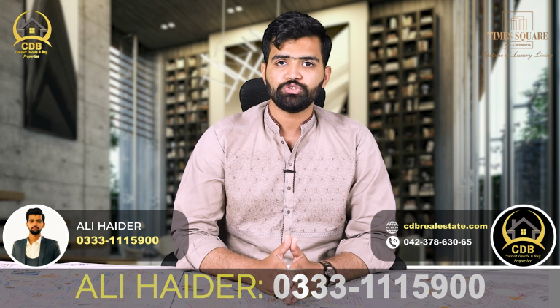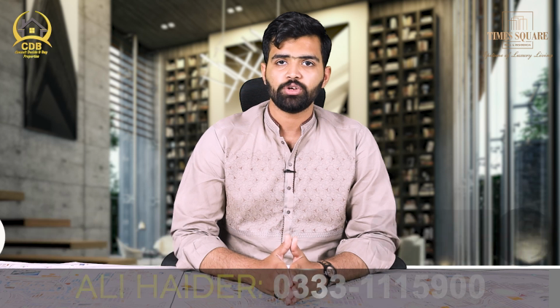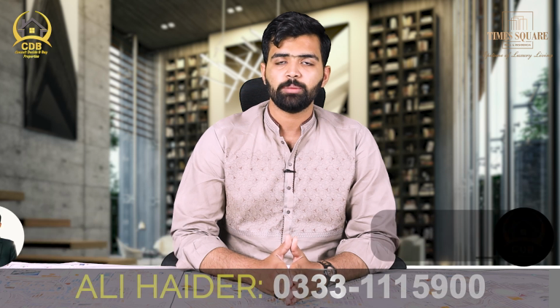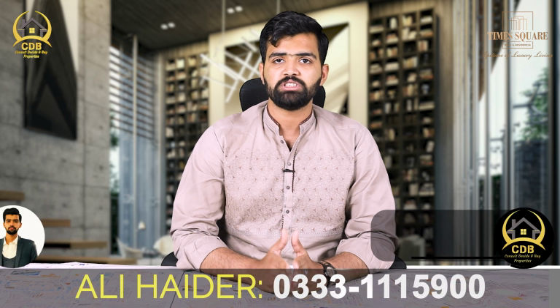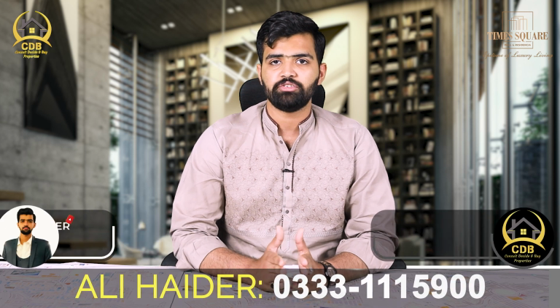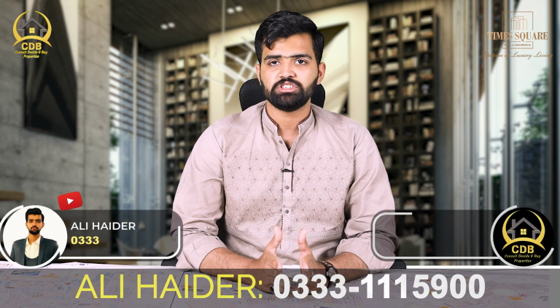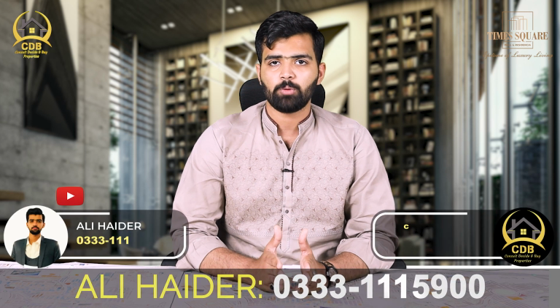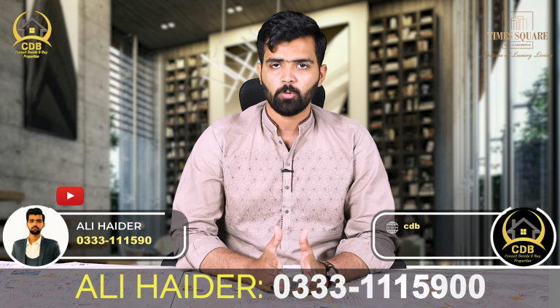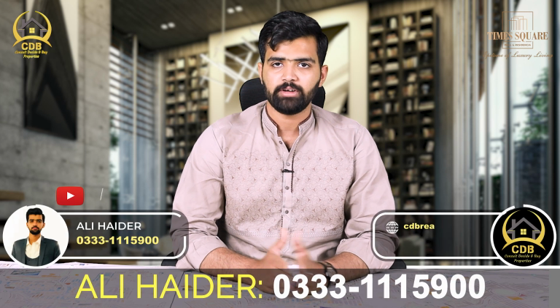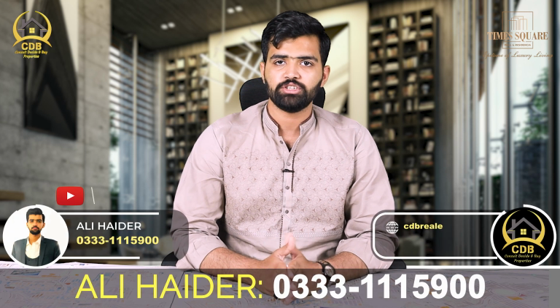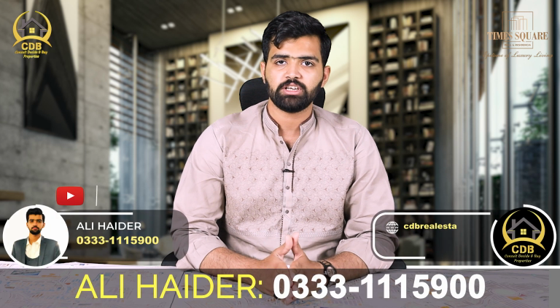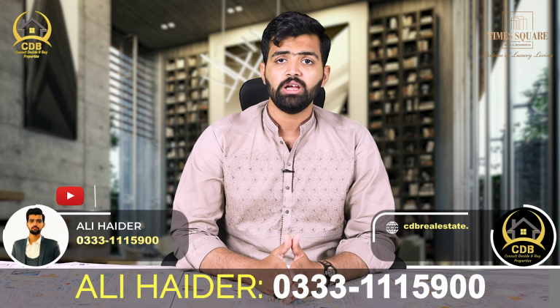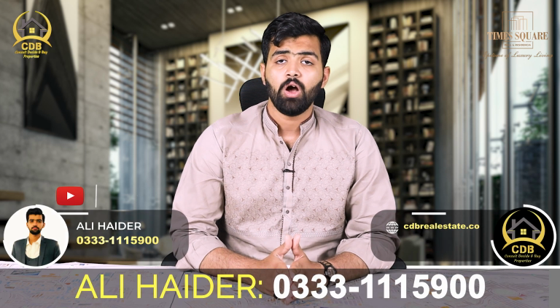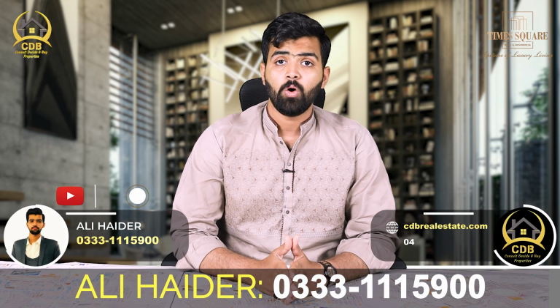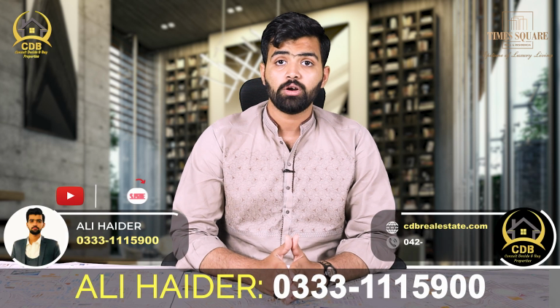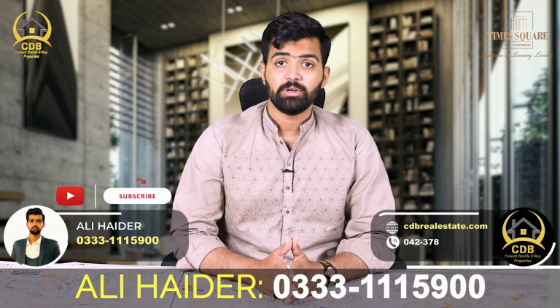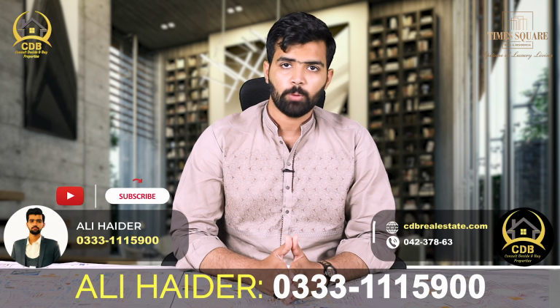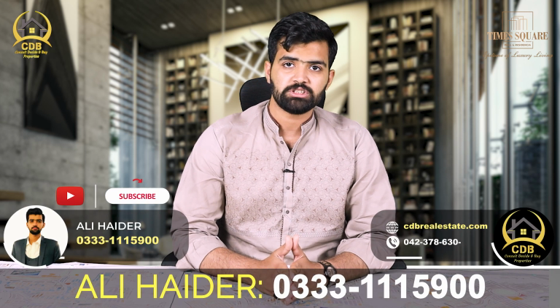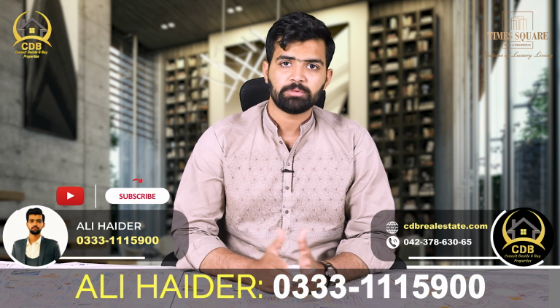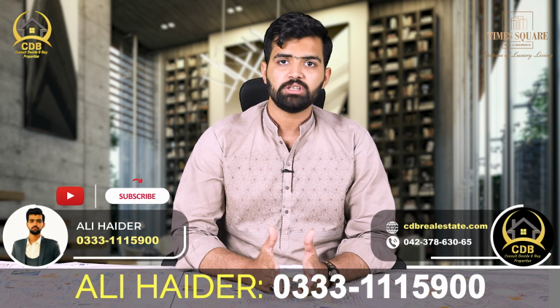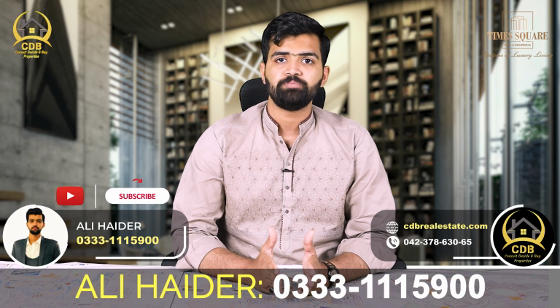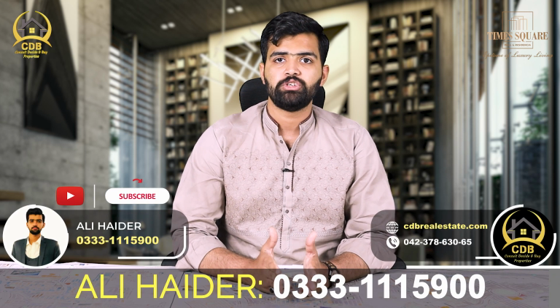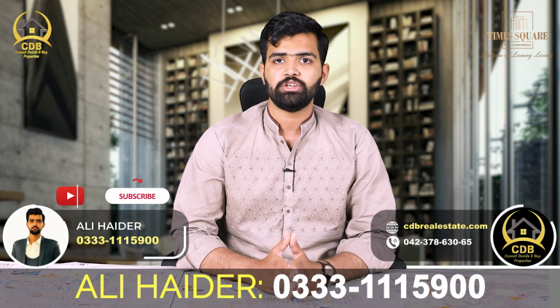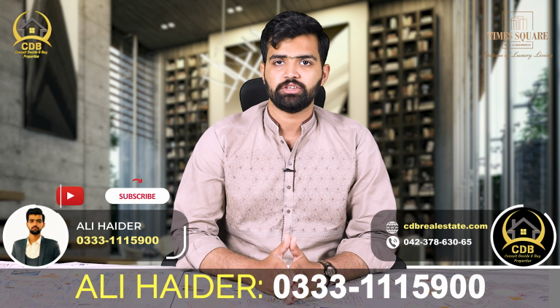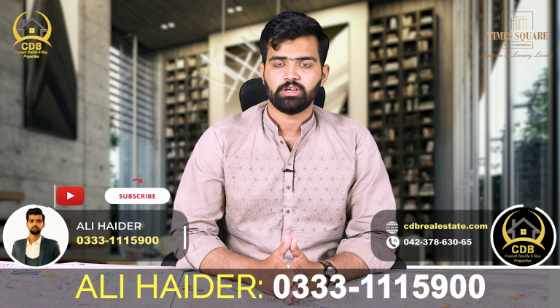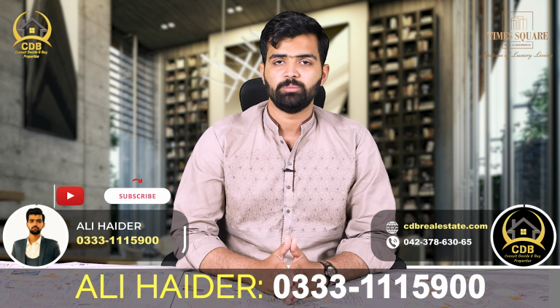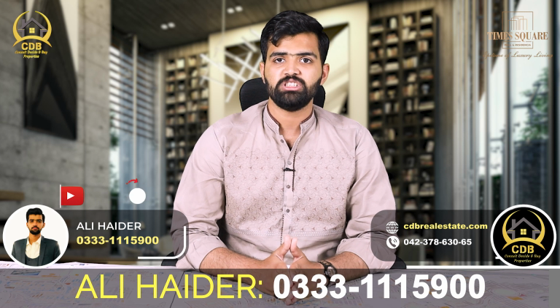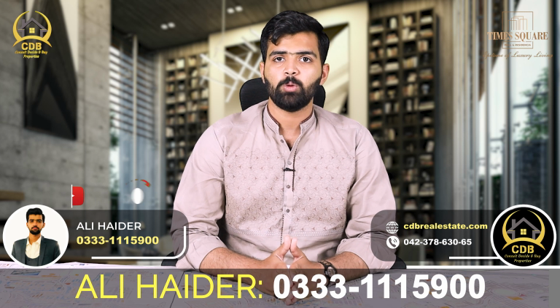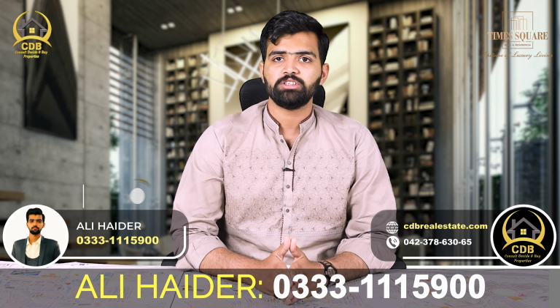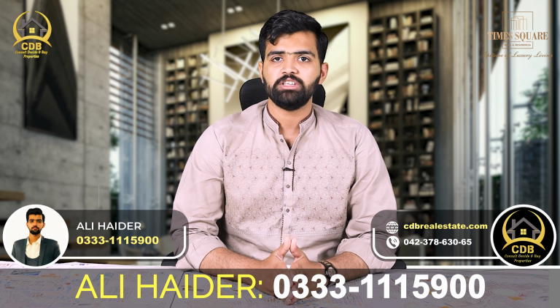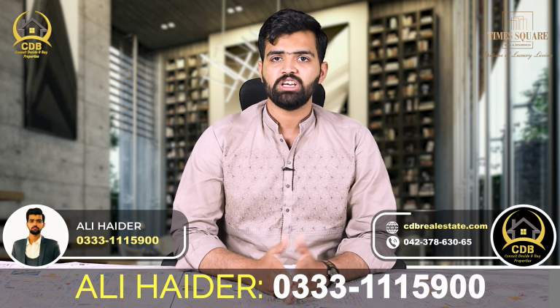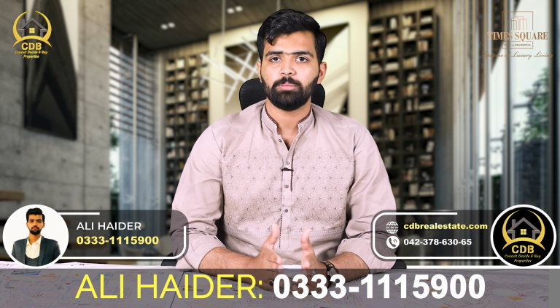Inshallah, CDB Properties will be able to provide better services and share the best options and best per sq ft rates. For more information, you can share the number shown on screen. Thank you very much.